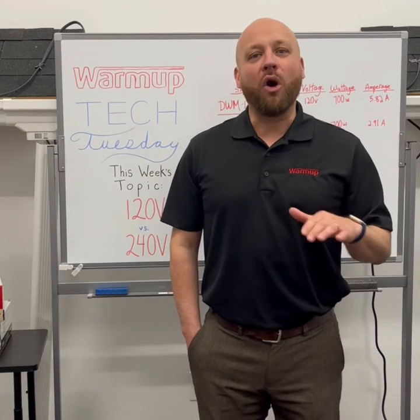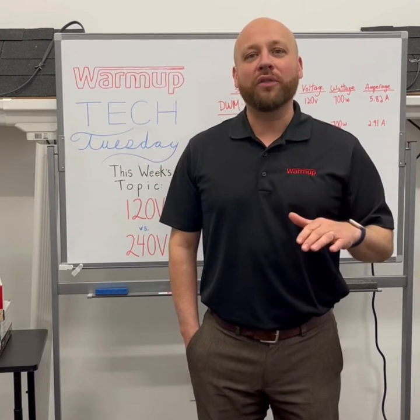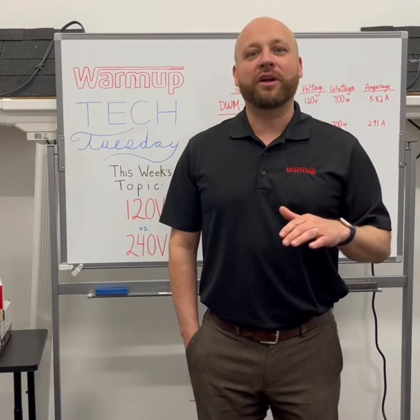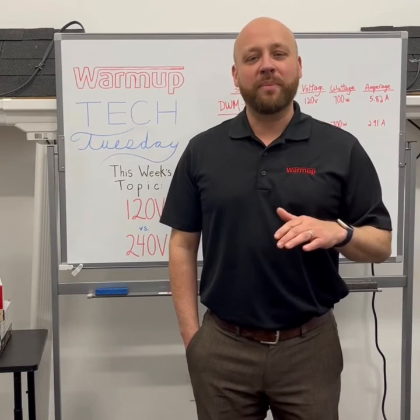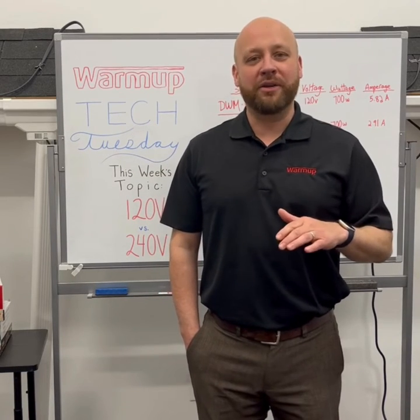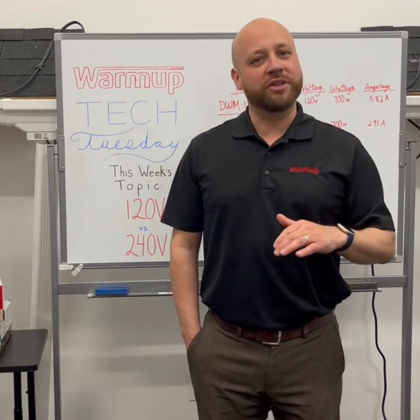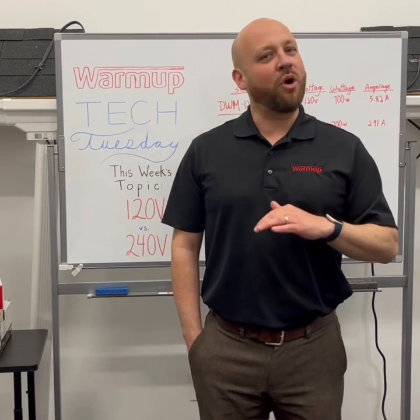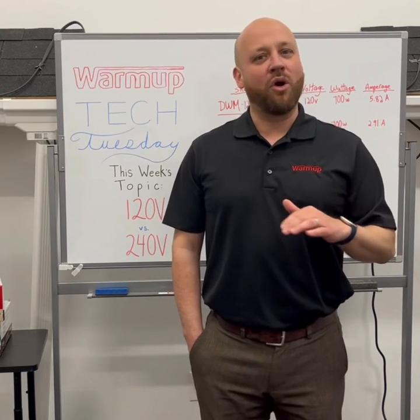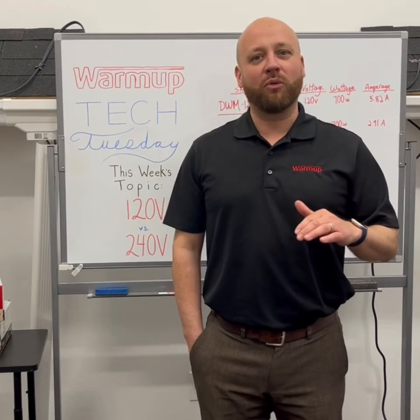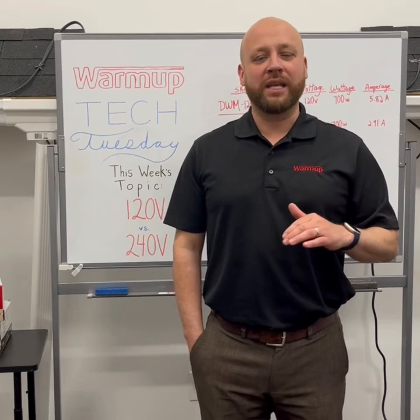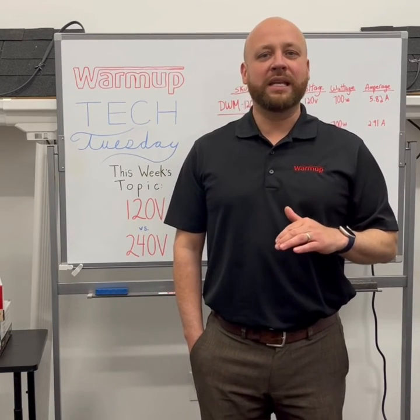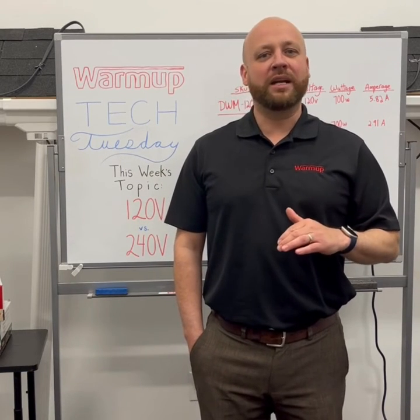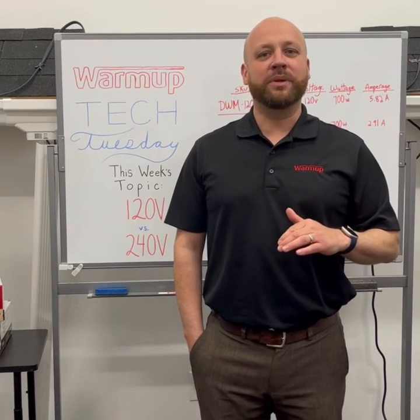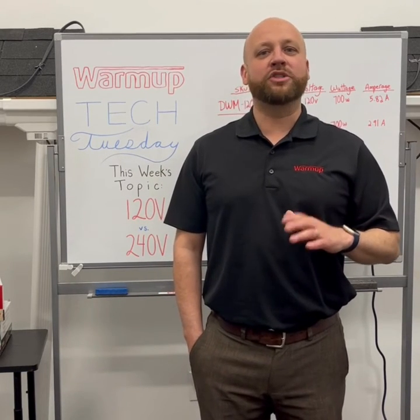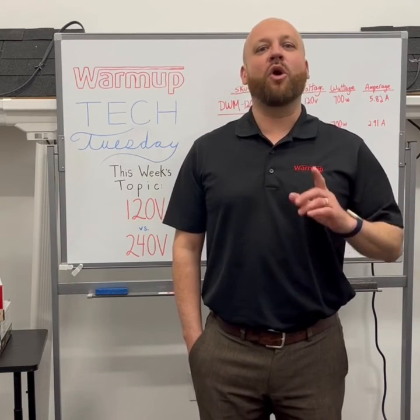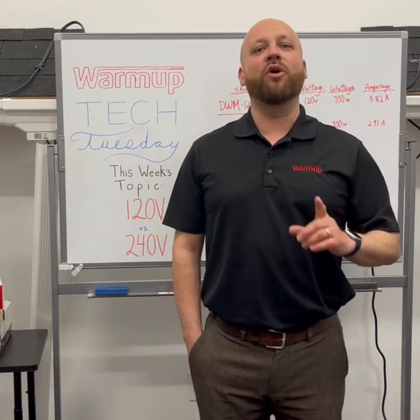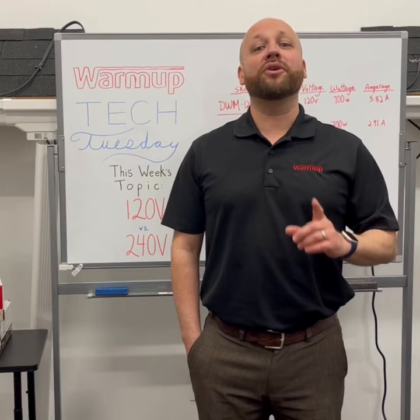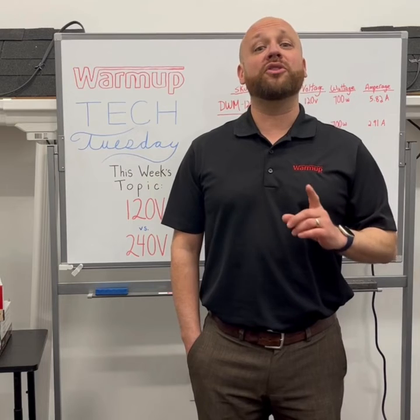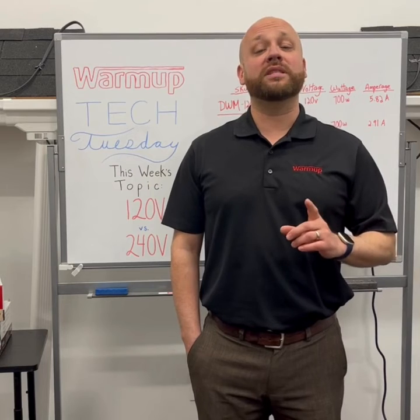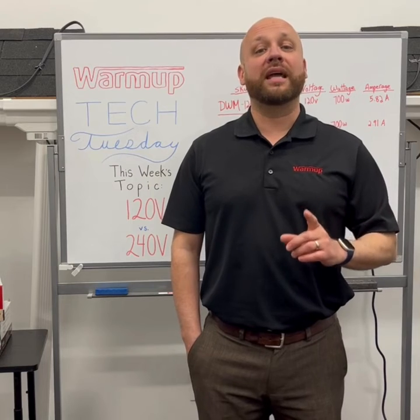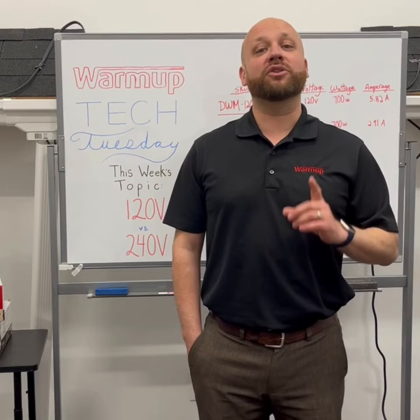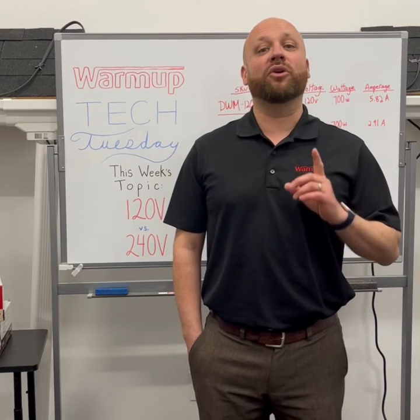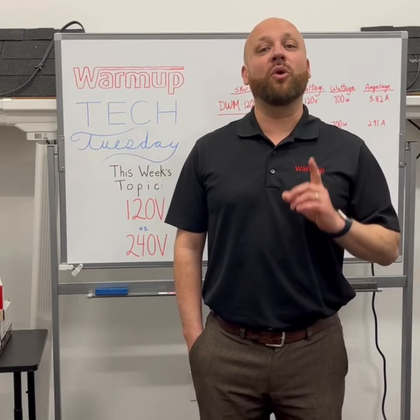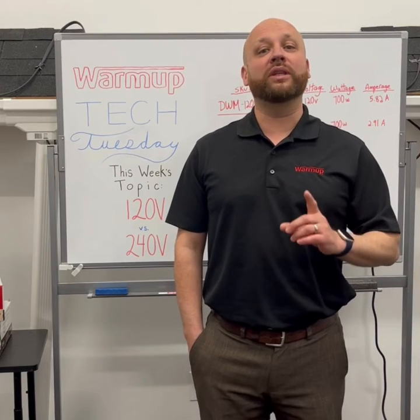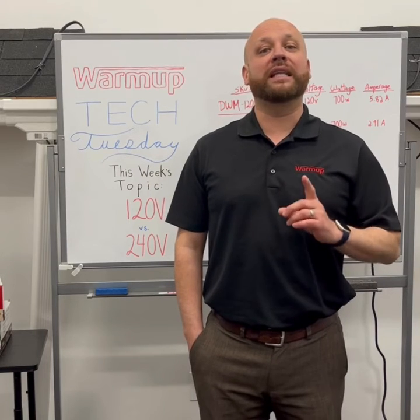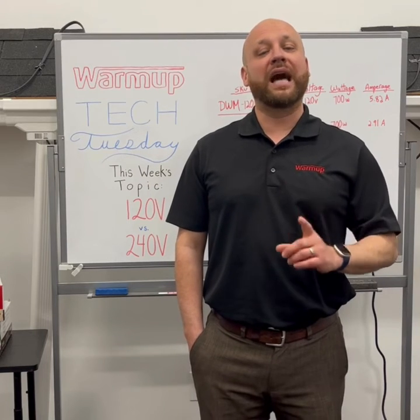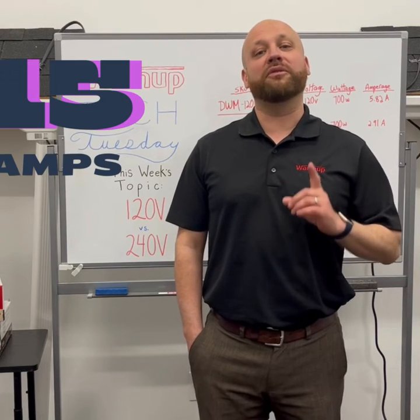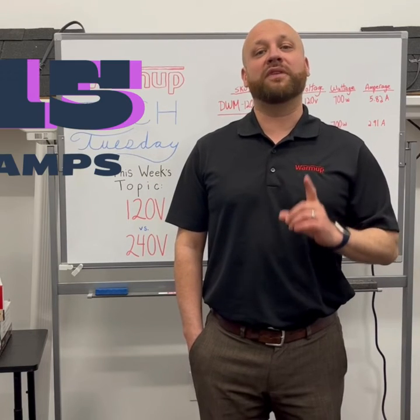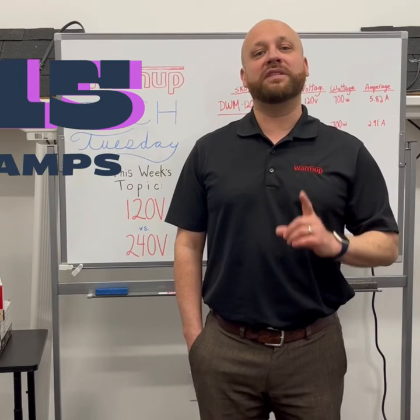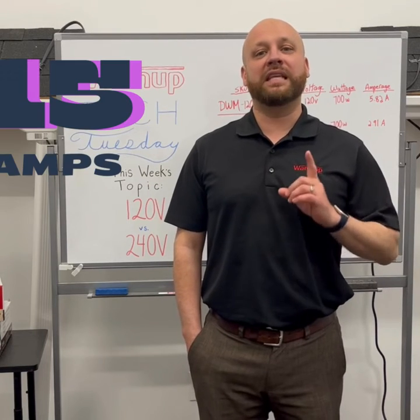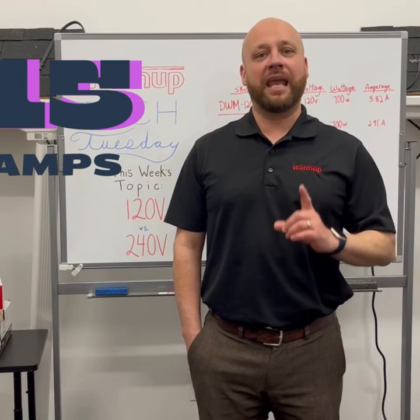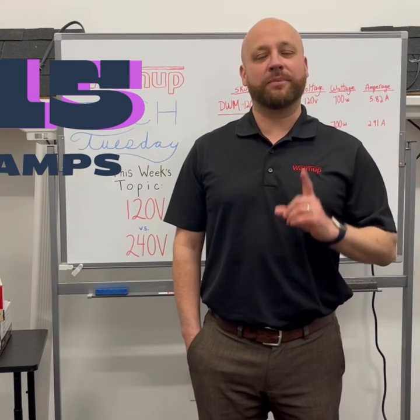All our competitors — all radiant heating companies — their thermostats are only rated for 15 amps.